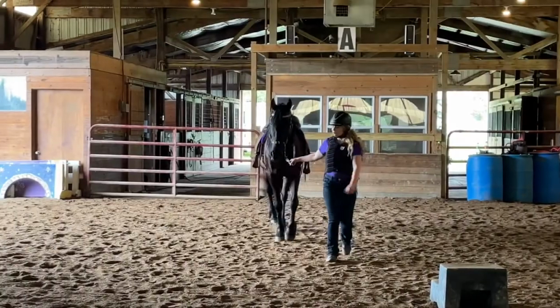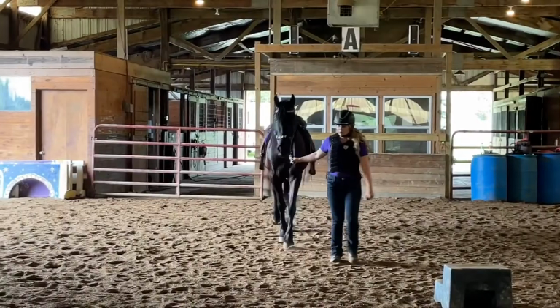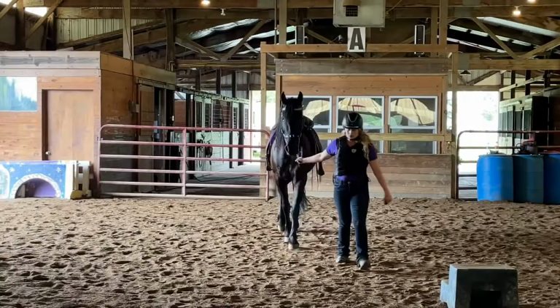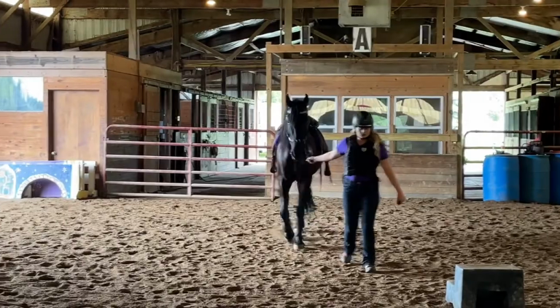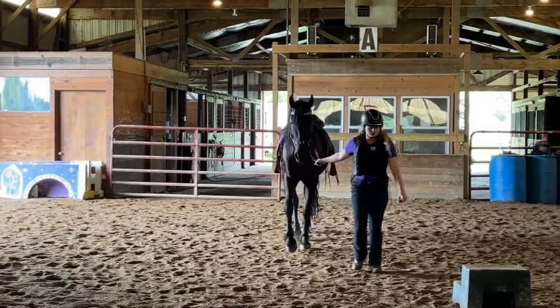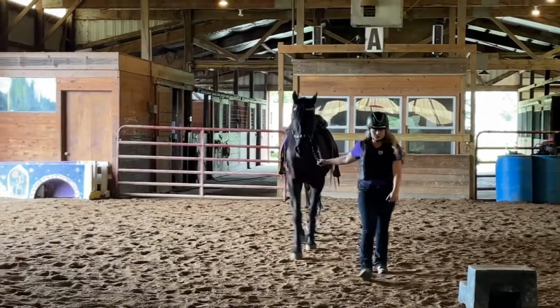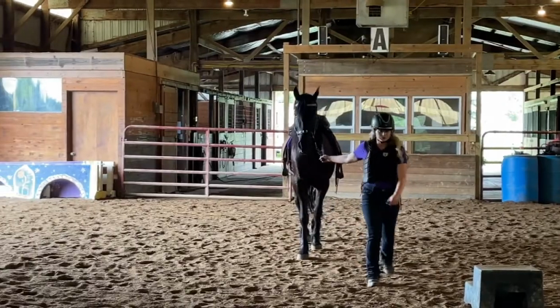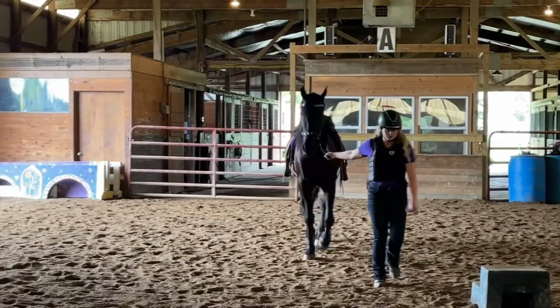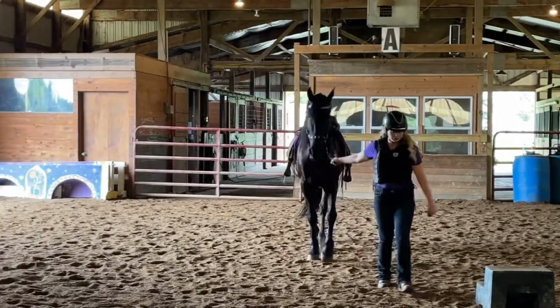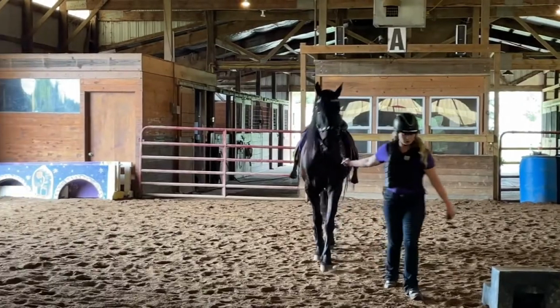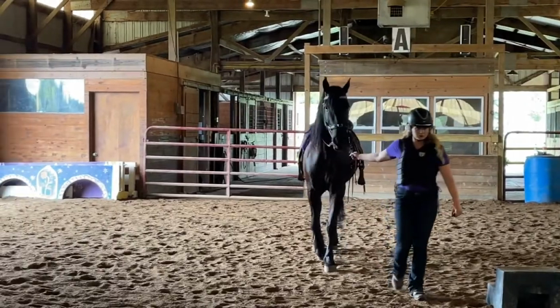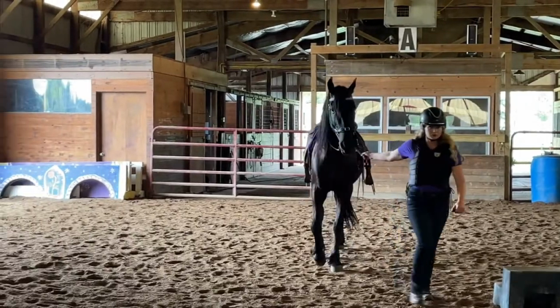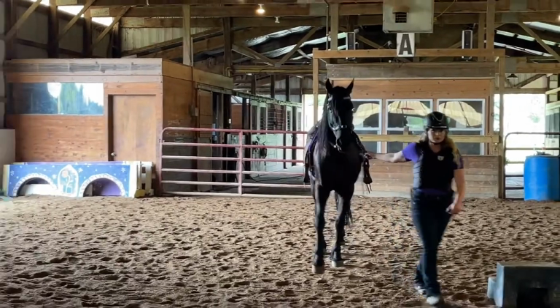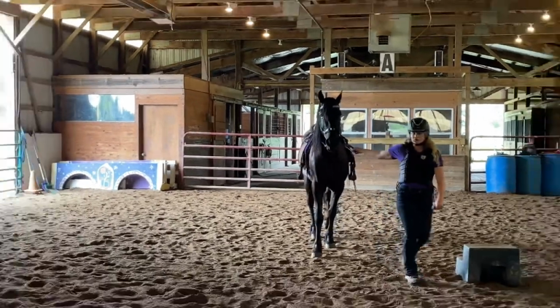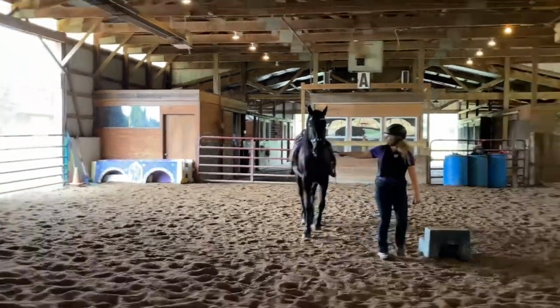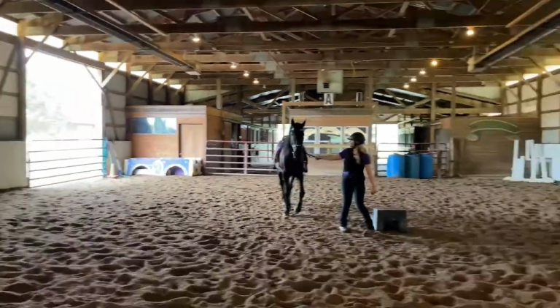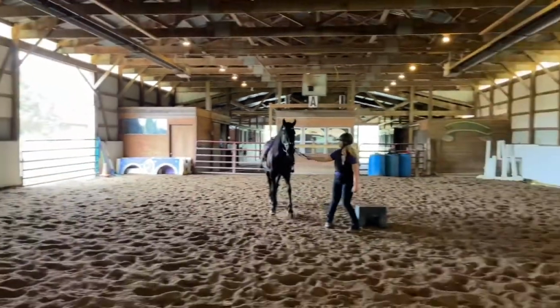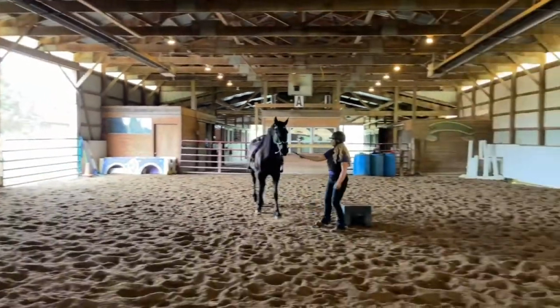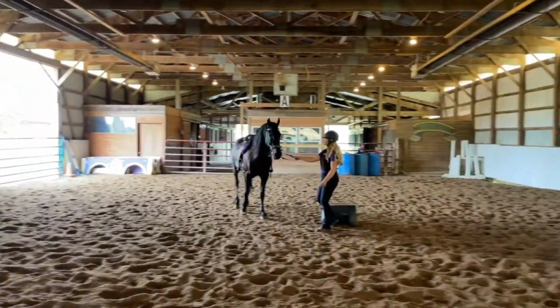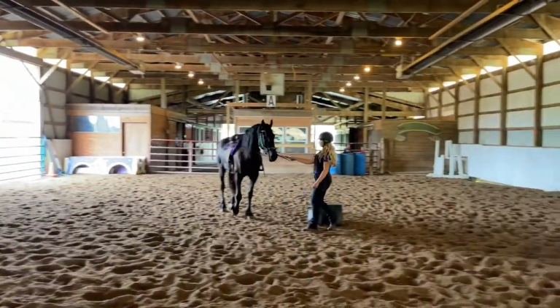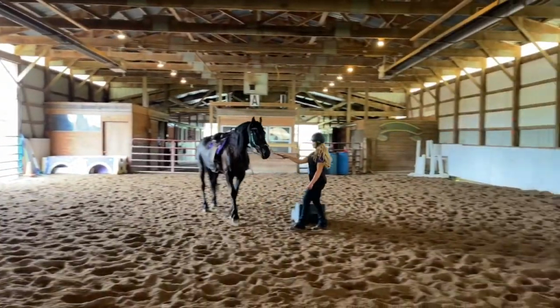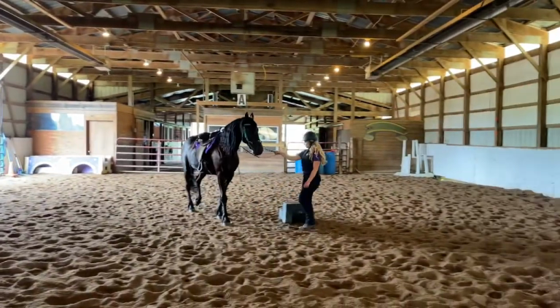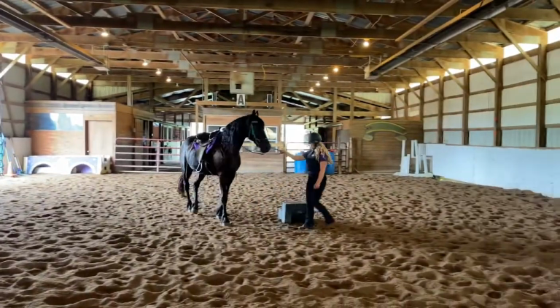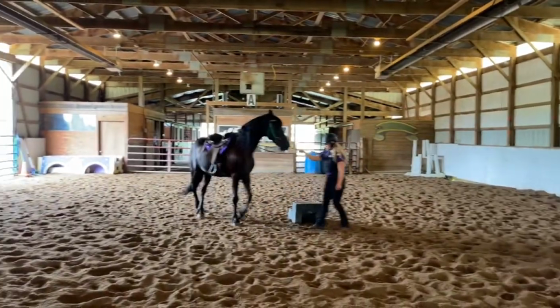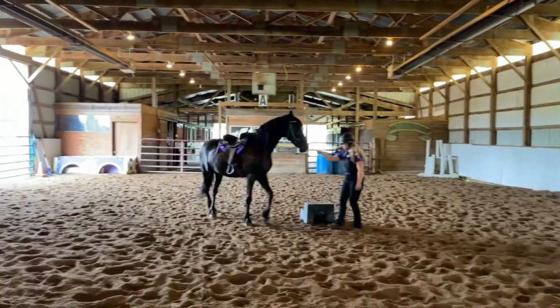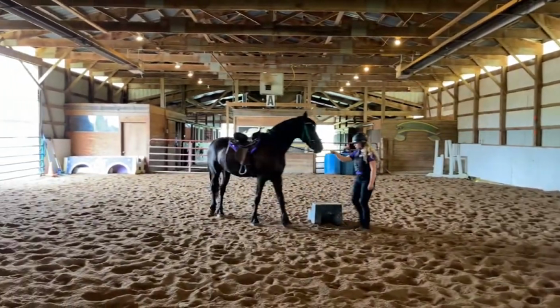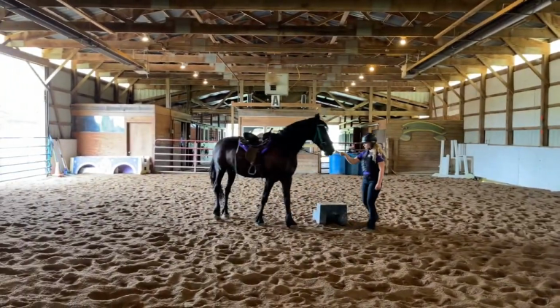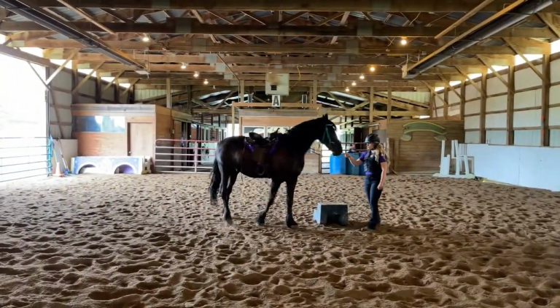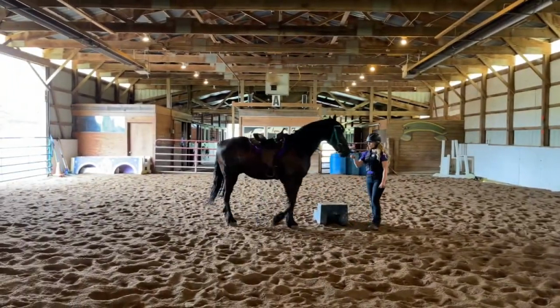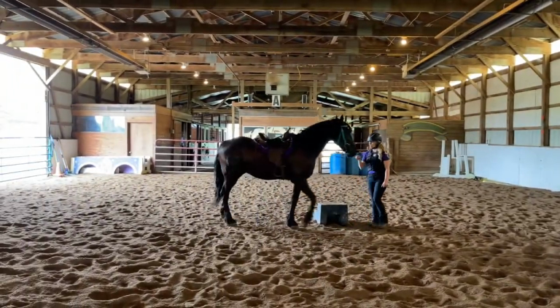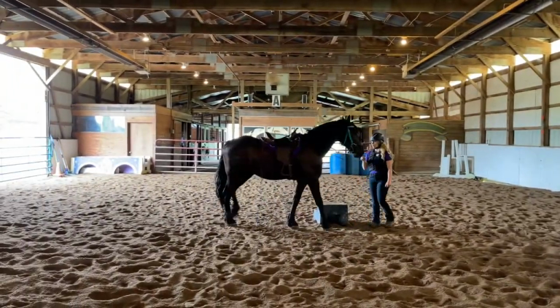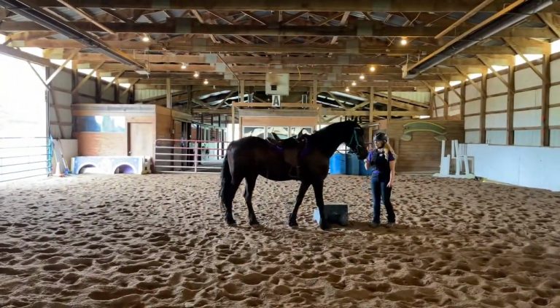I feel confident about the bridle, so I'm going to take him over to the mounting block and hop on.